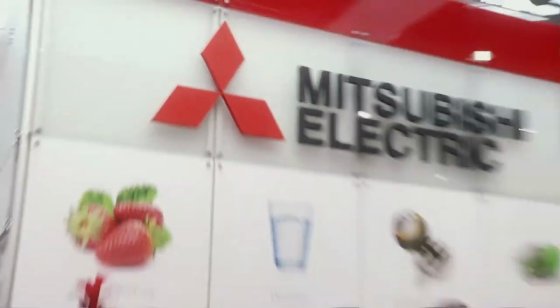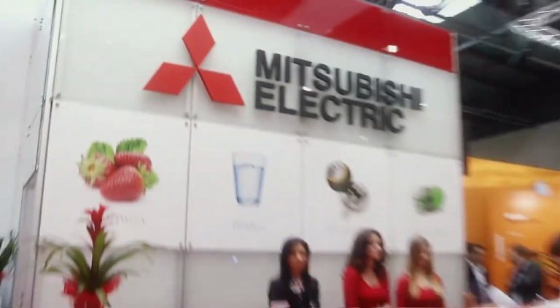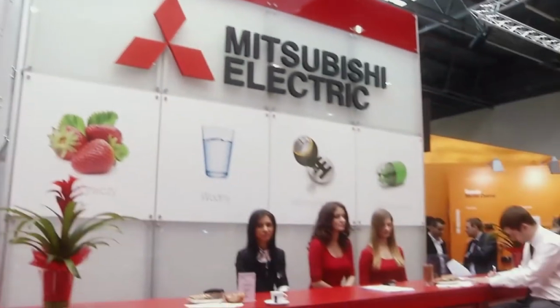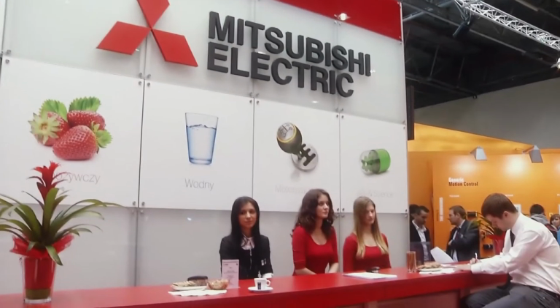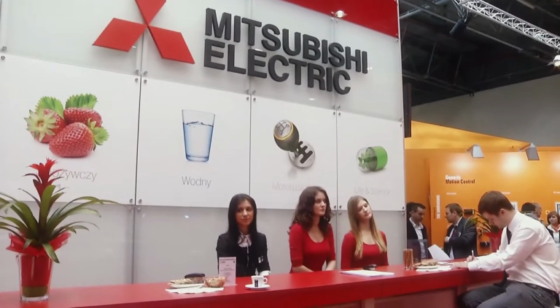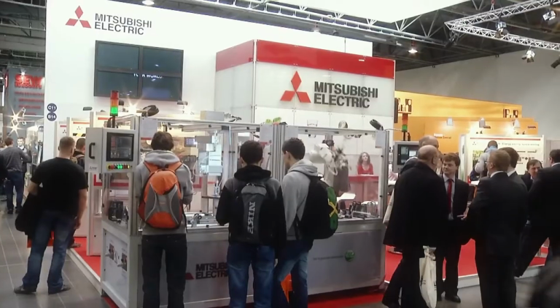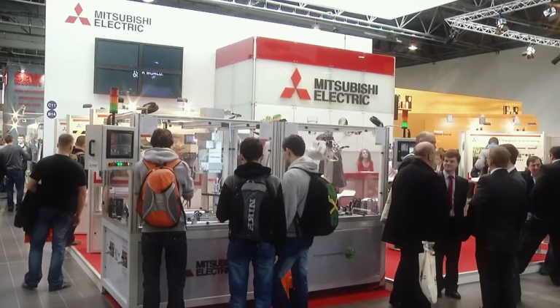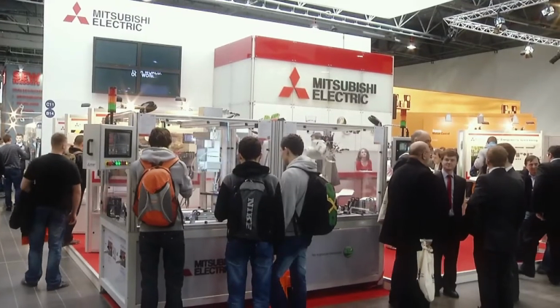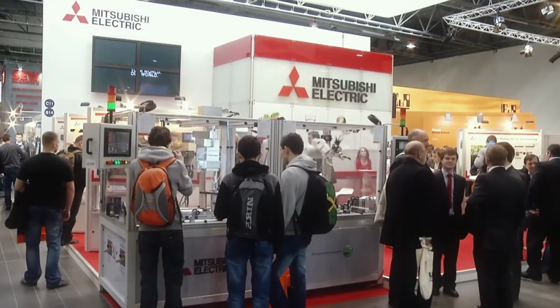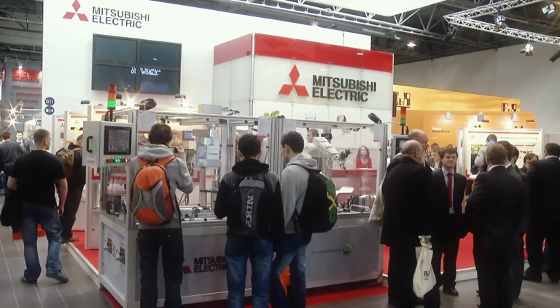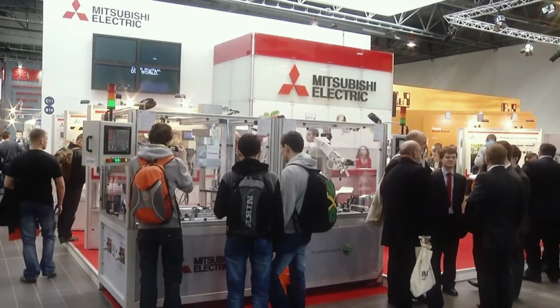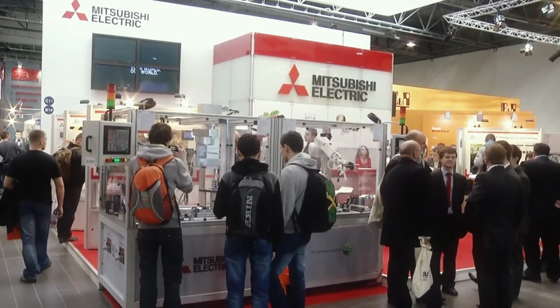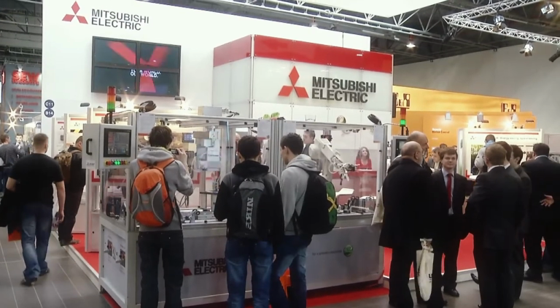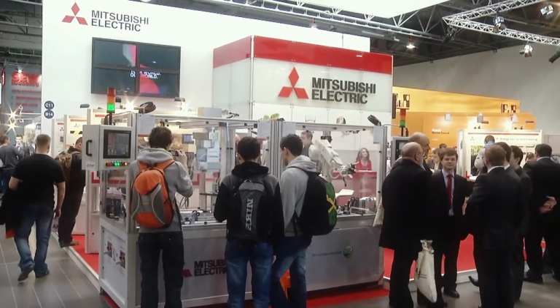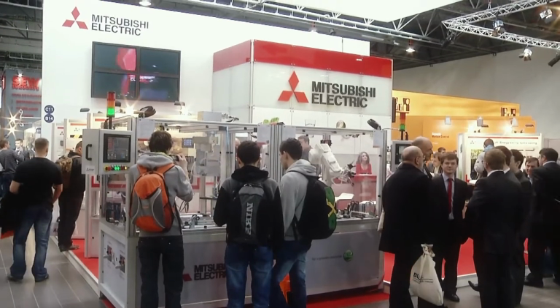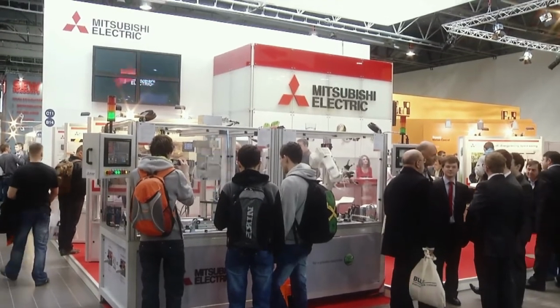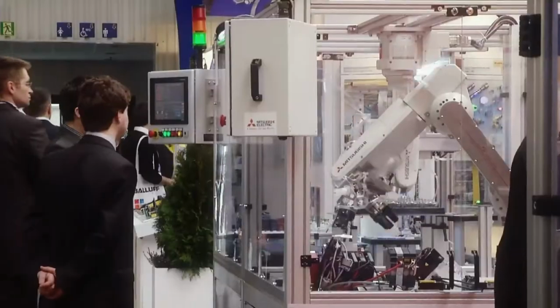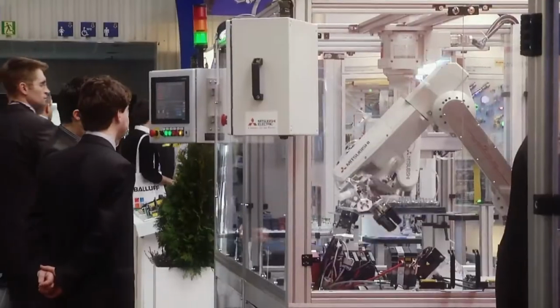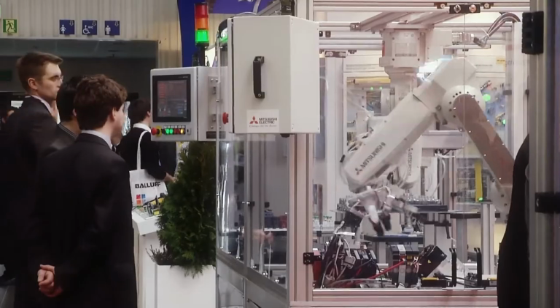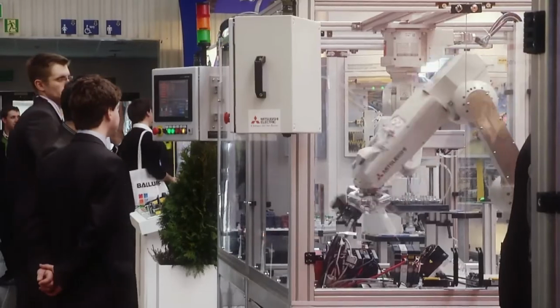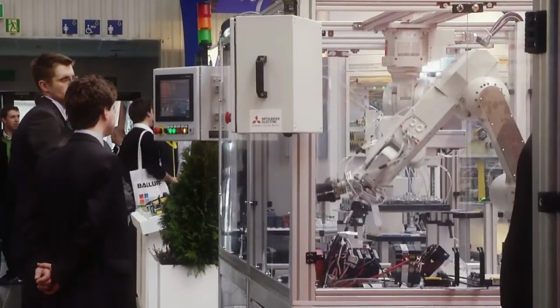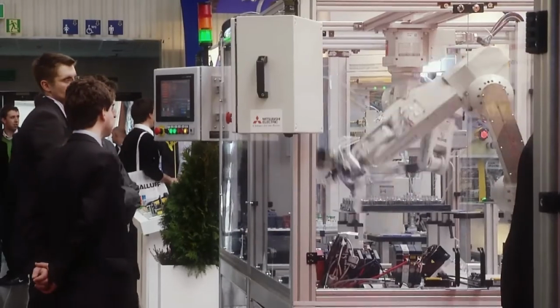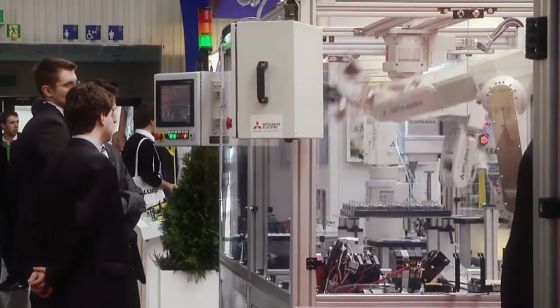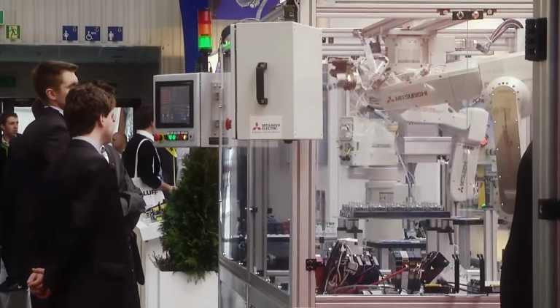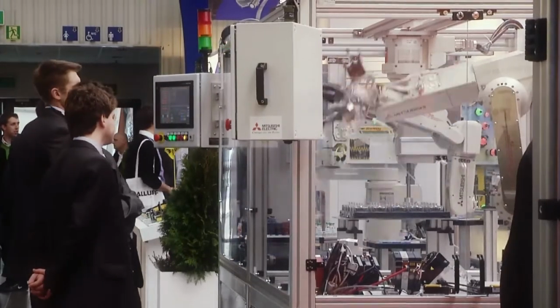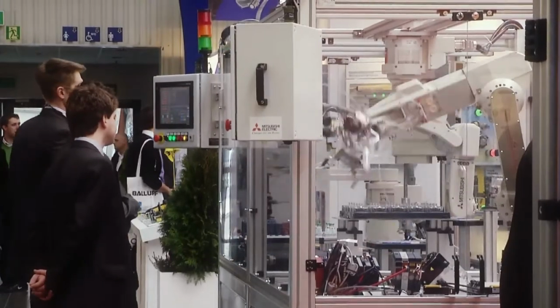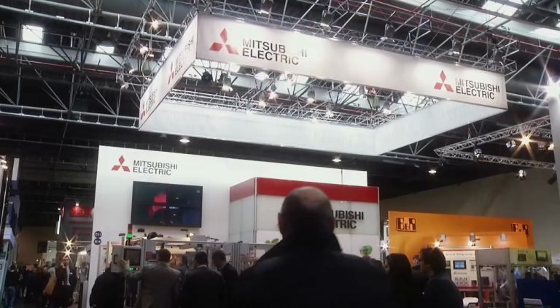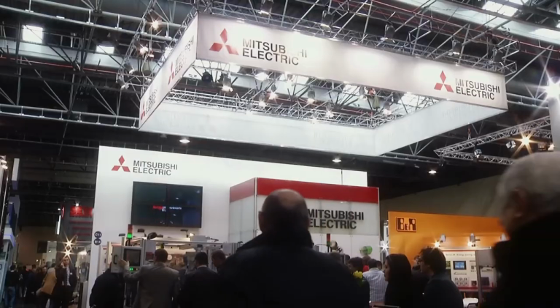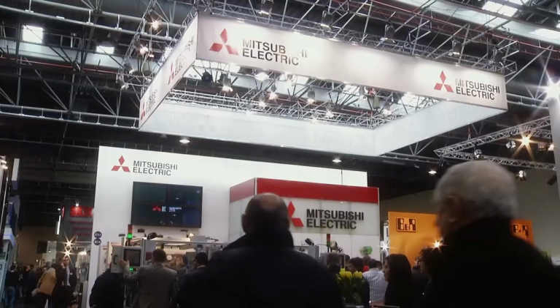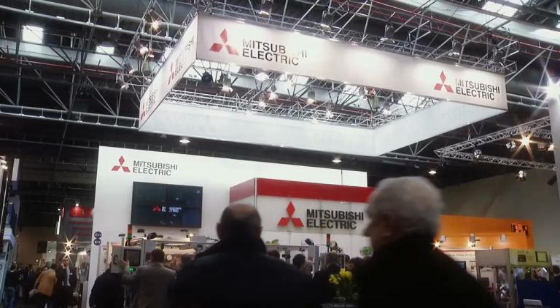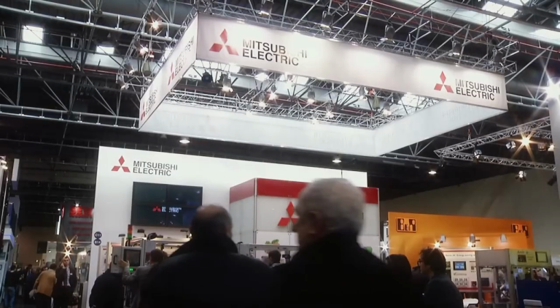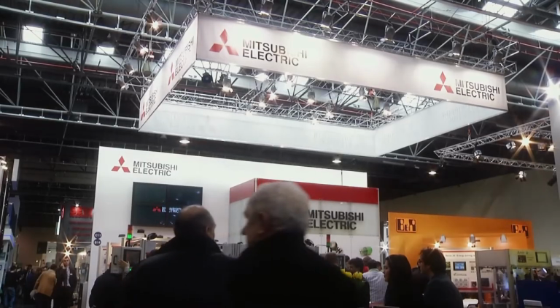We have presented our solutions during Automatikon, the biggest automation and robotics fair in Poland.